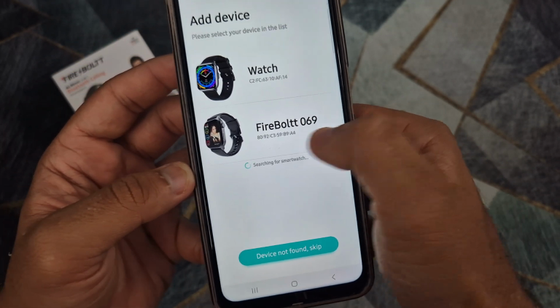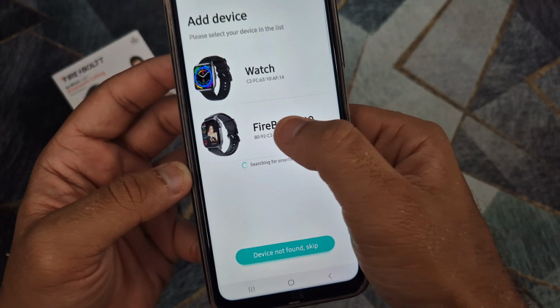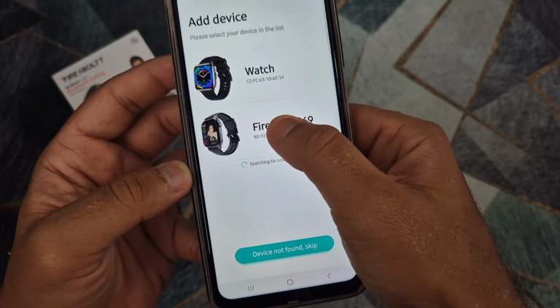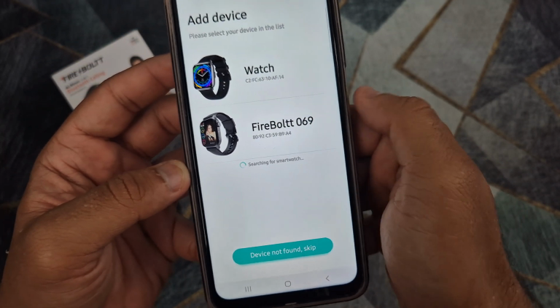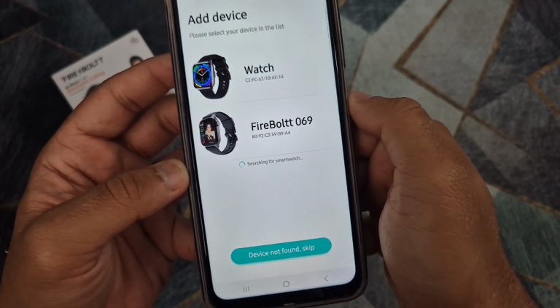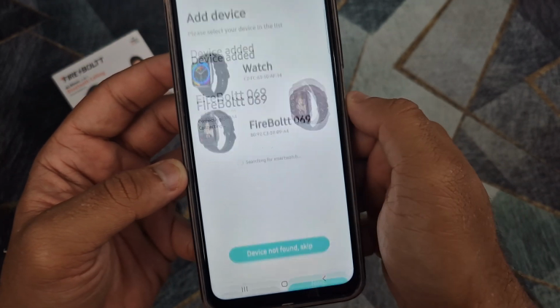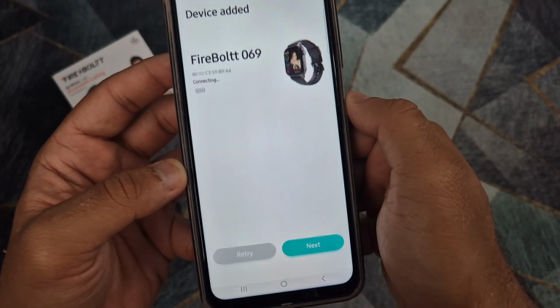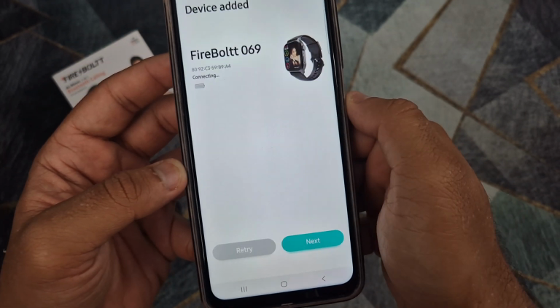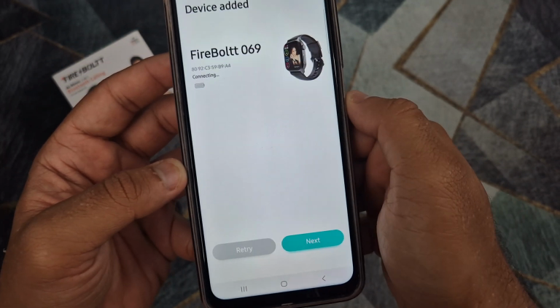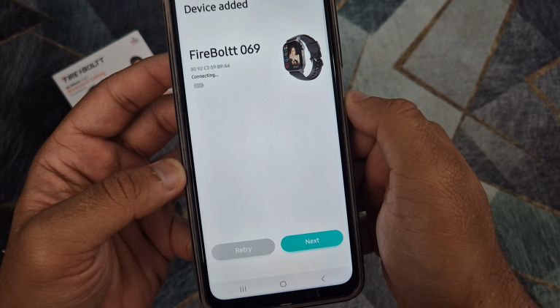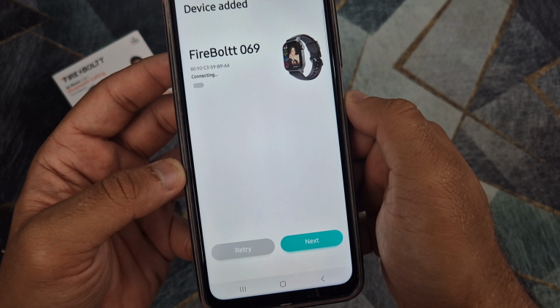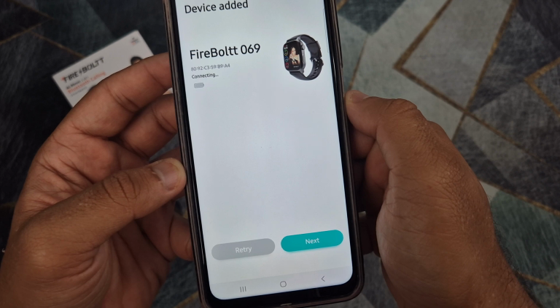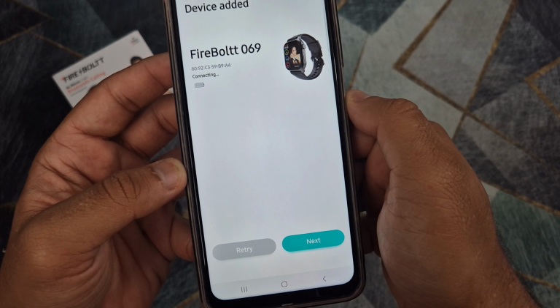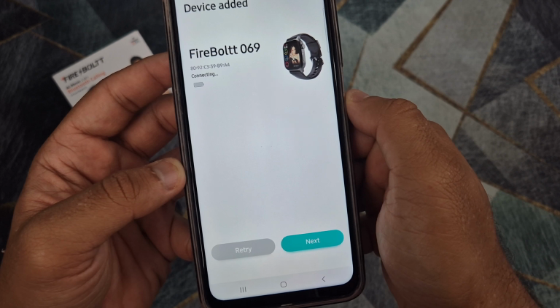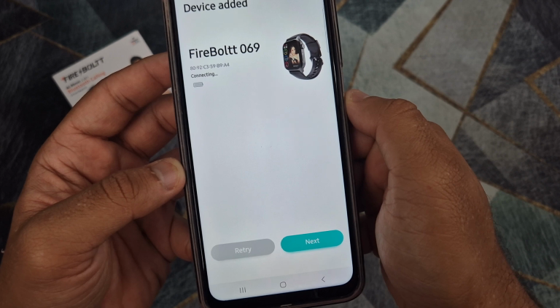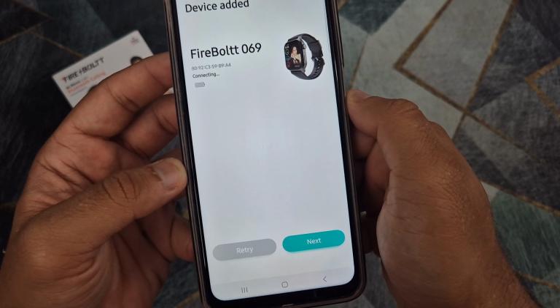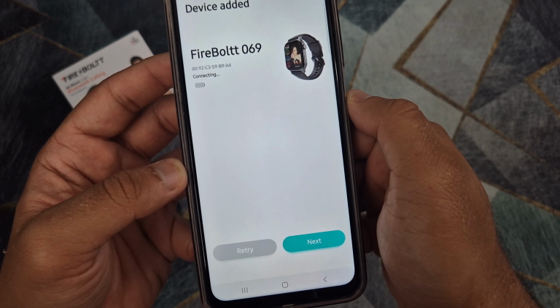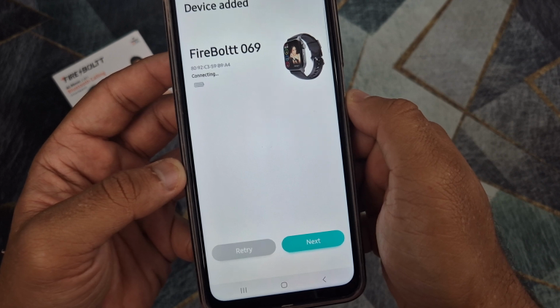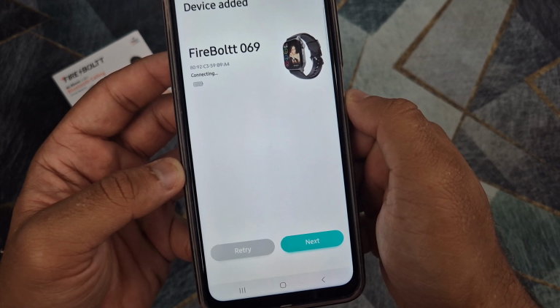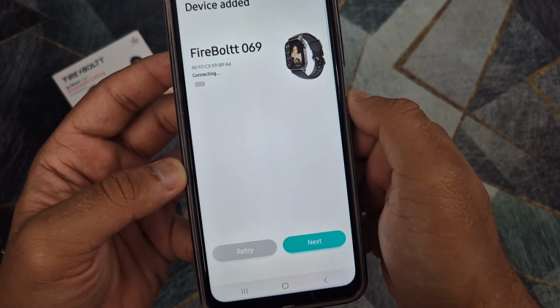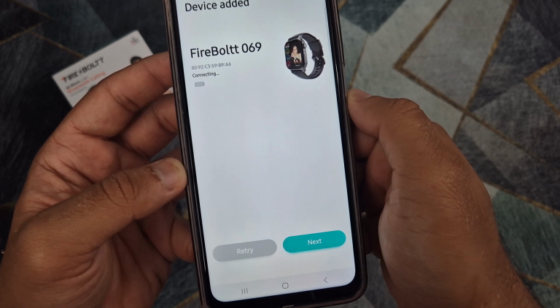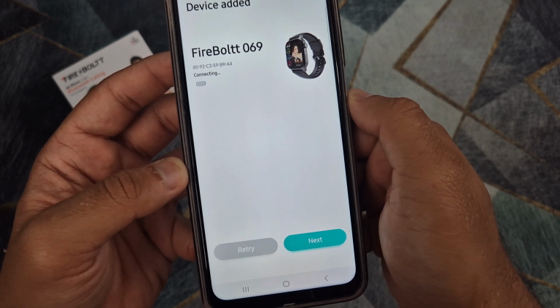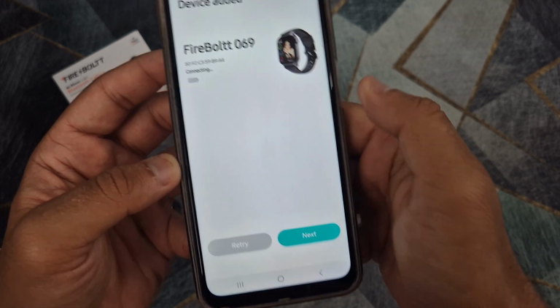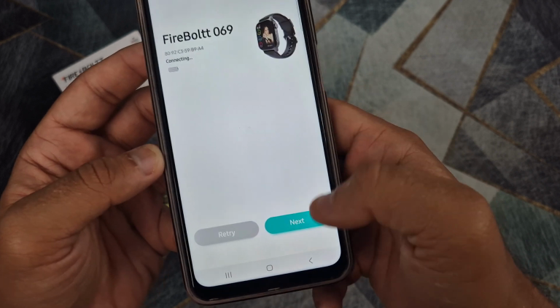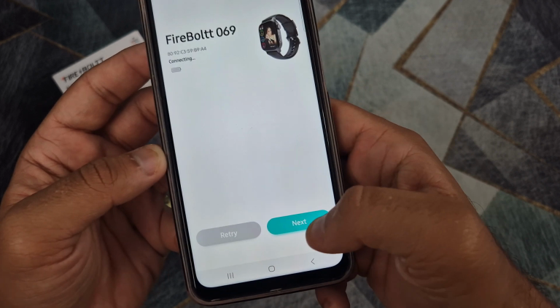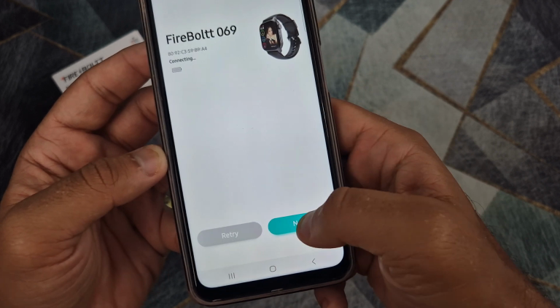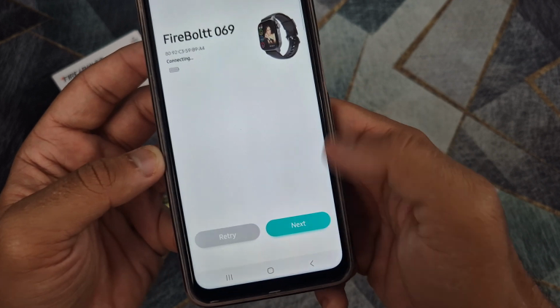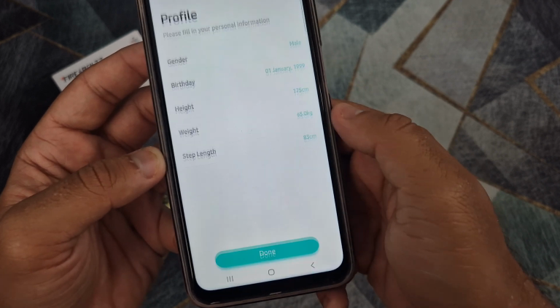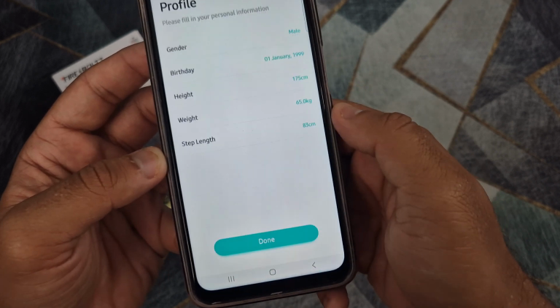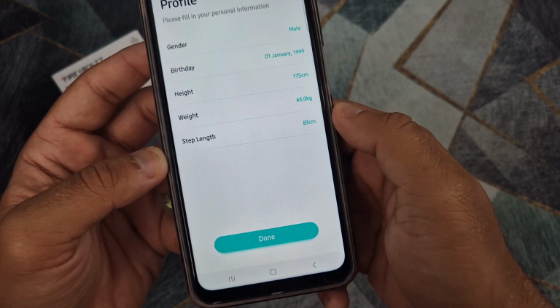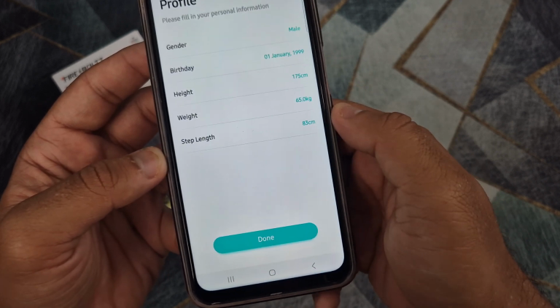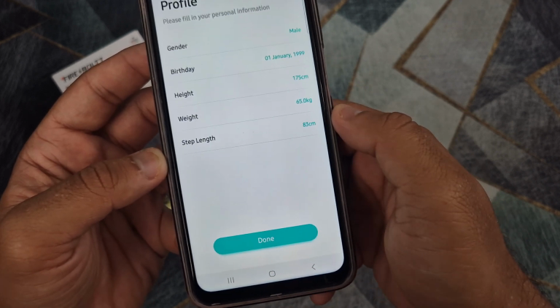Once connected, the time and date will update automatically on the watch.